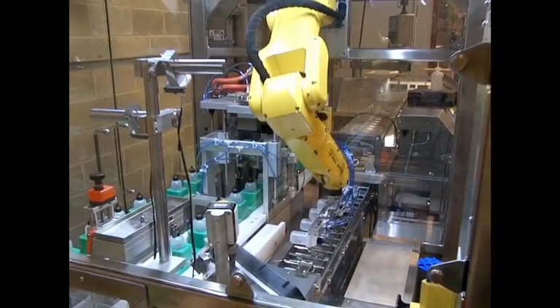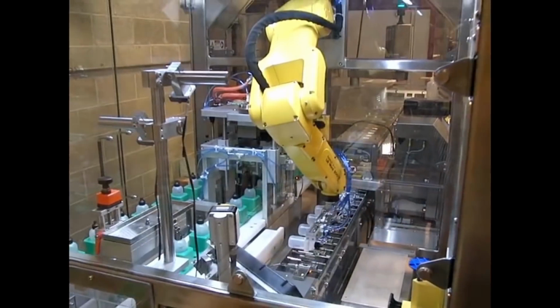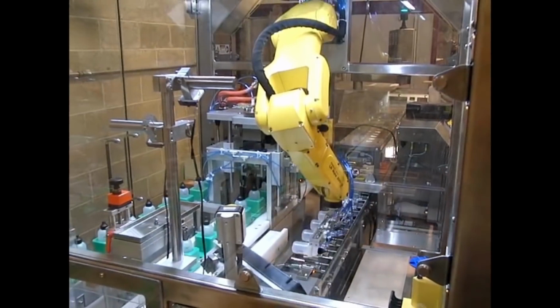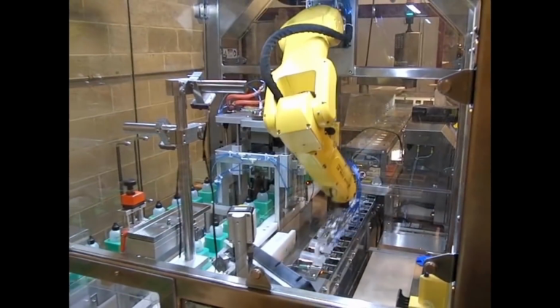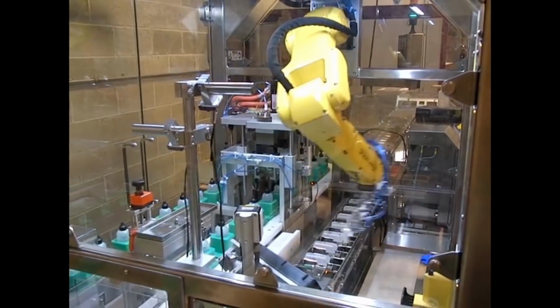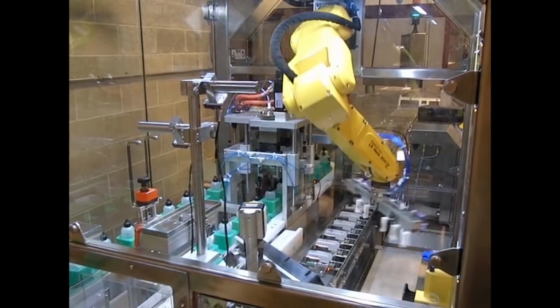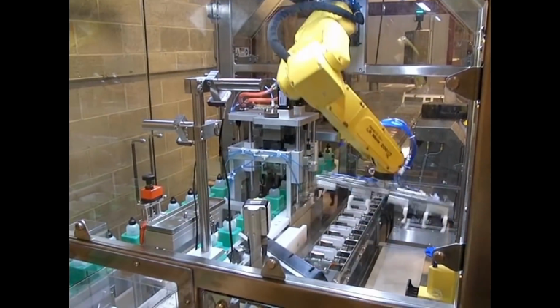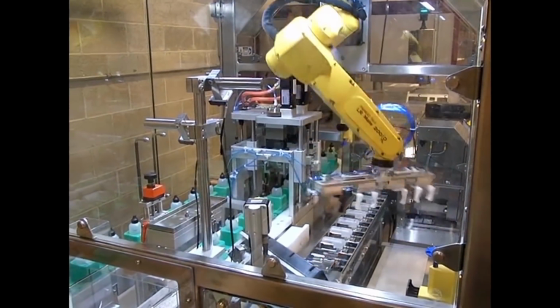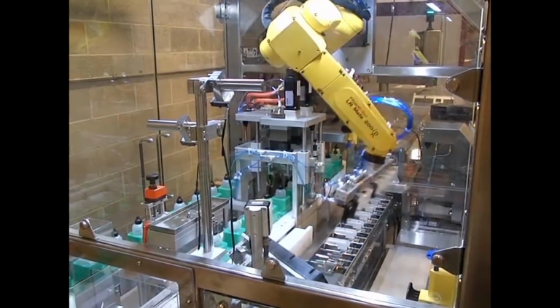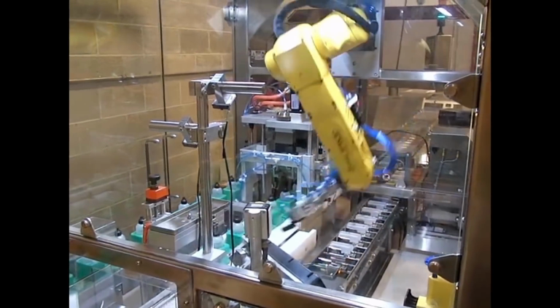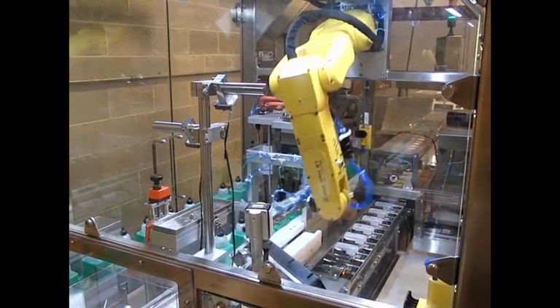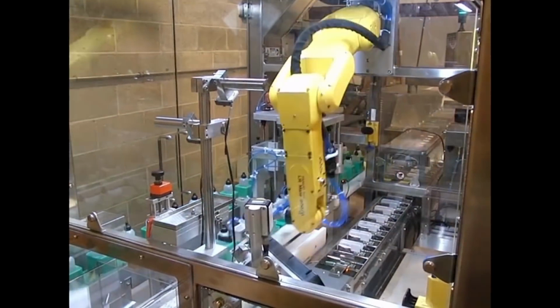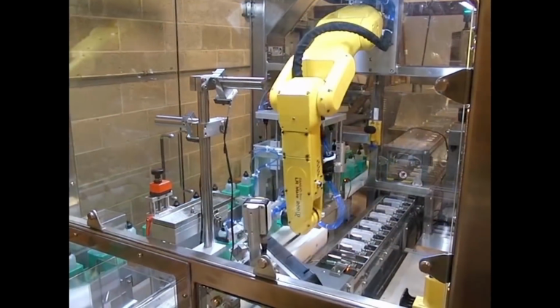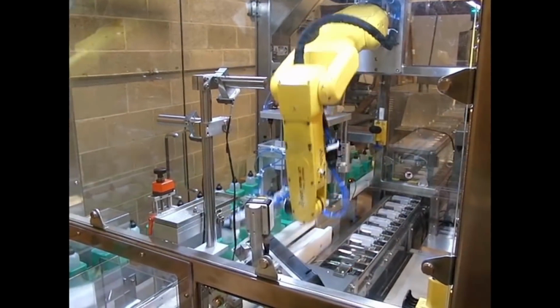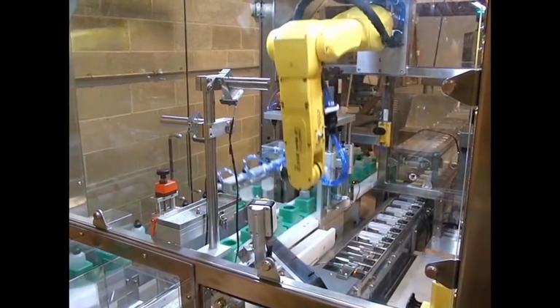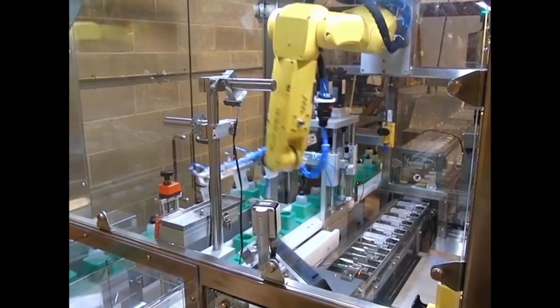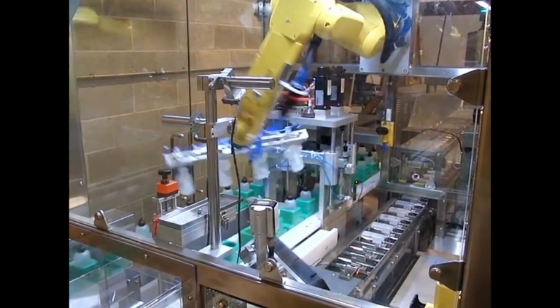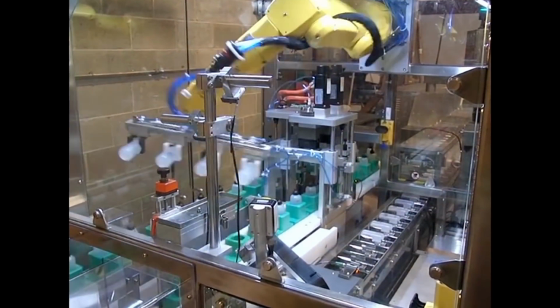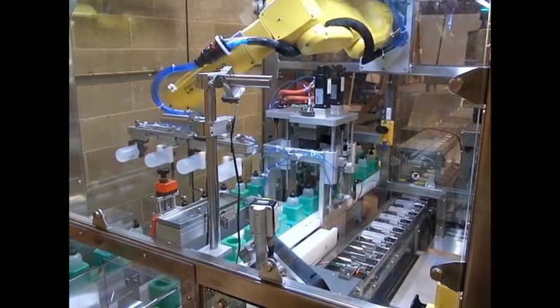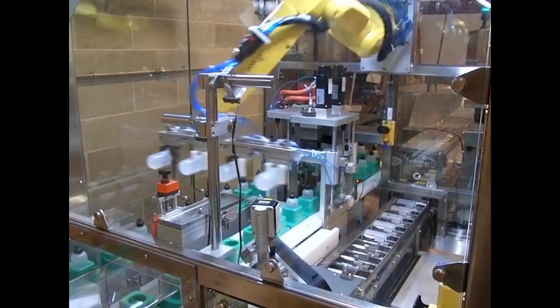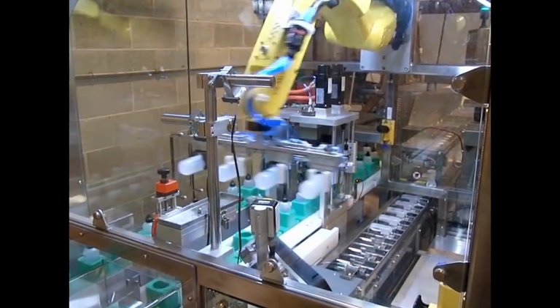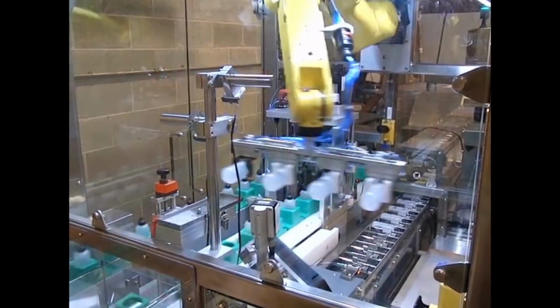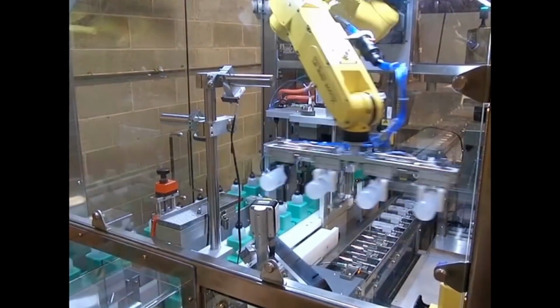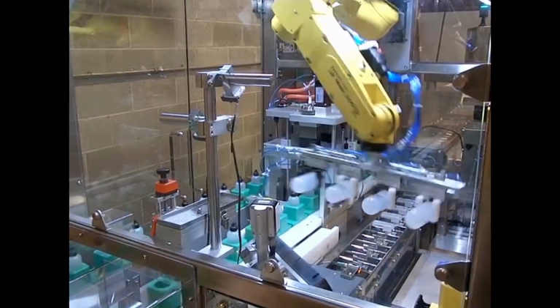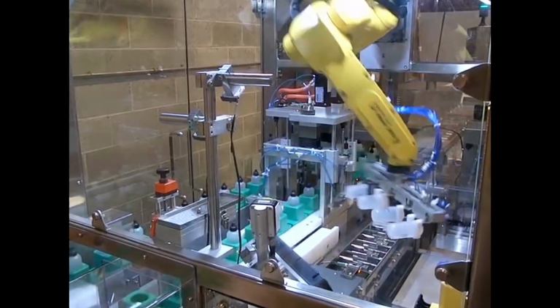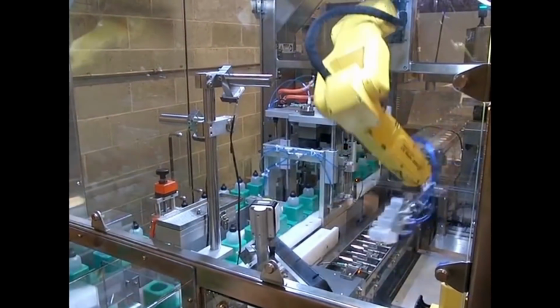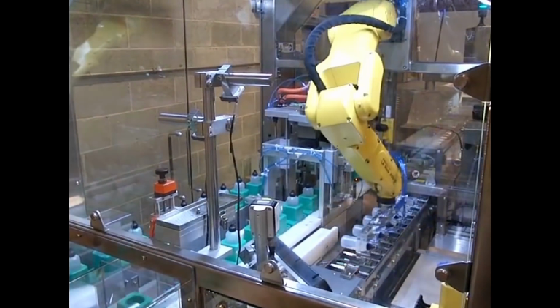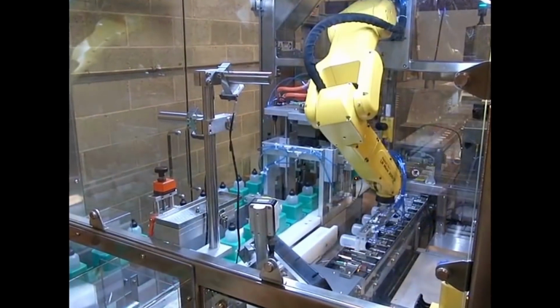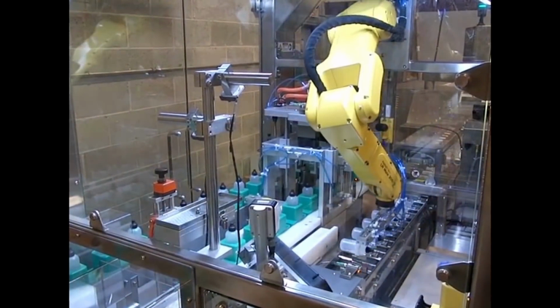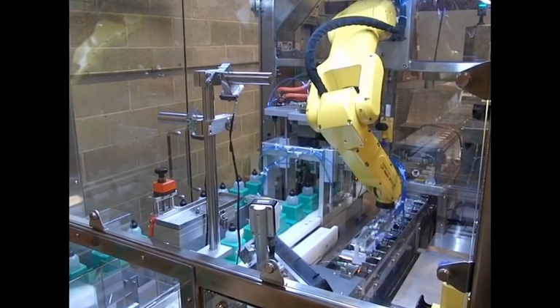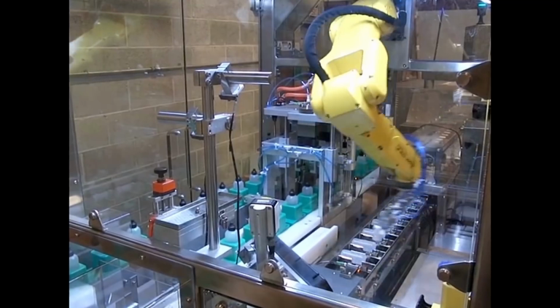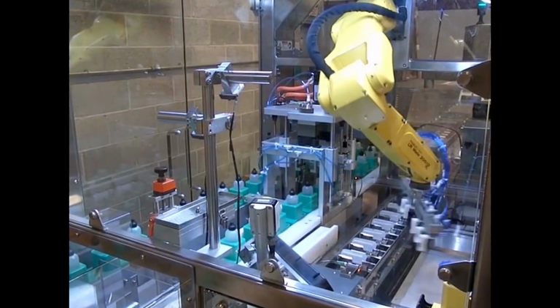Through the use of robotic handling, this system is able to handle 50 bottles per minute.